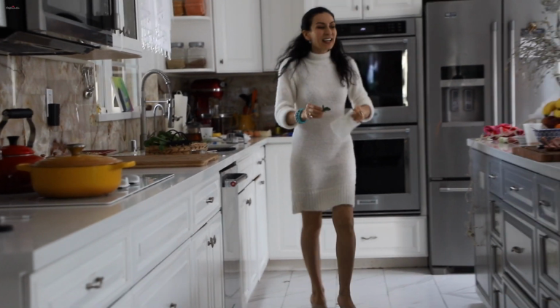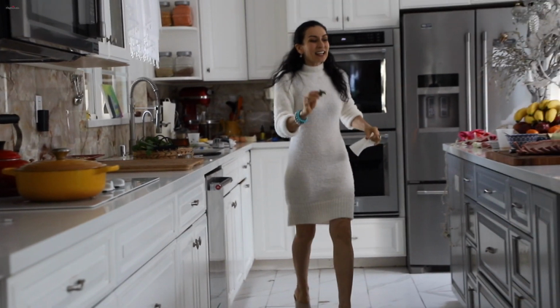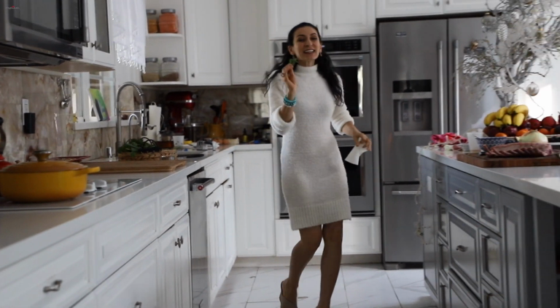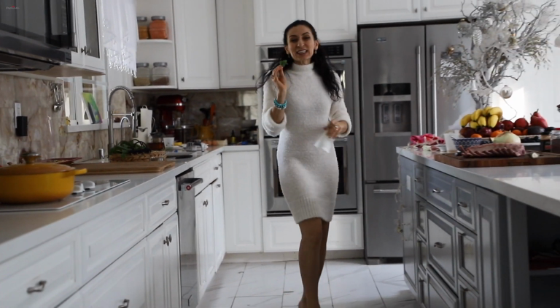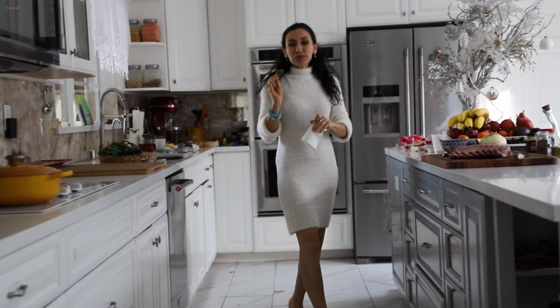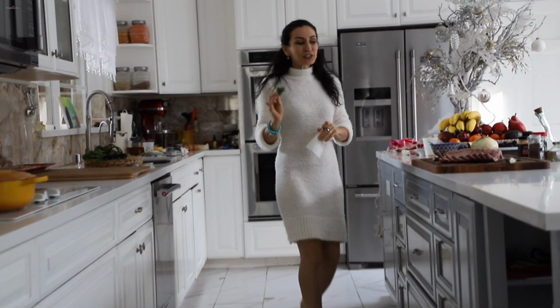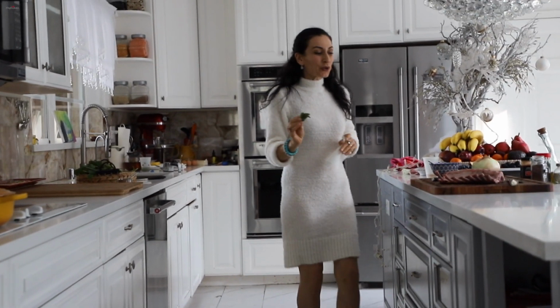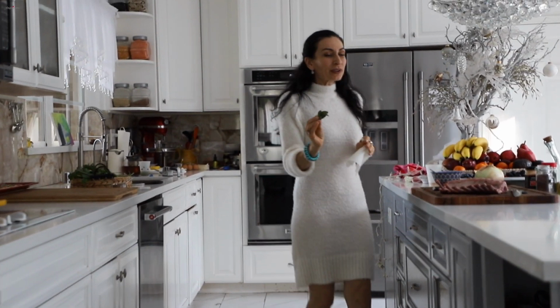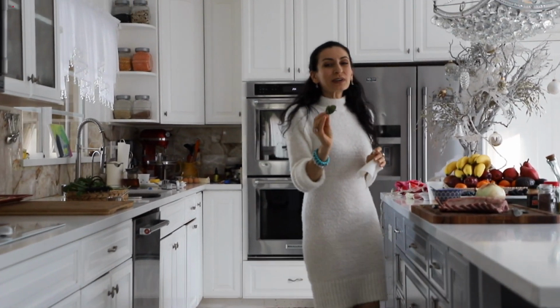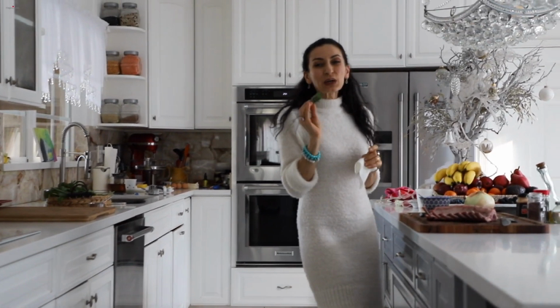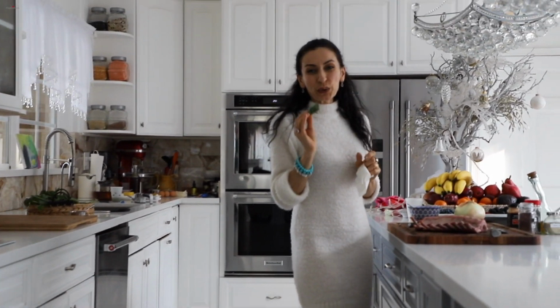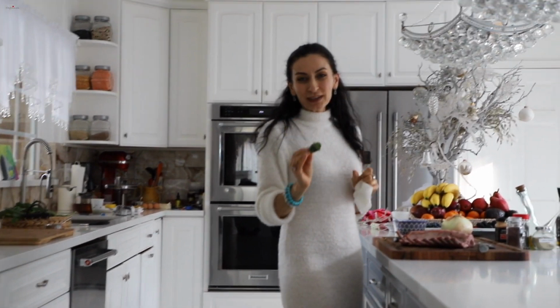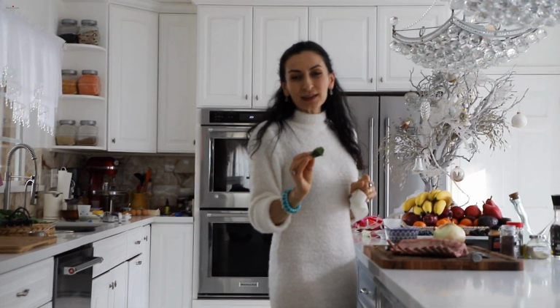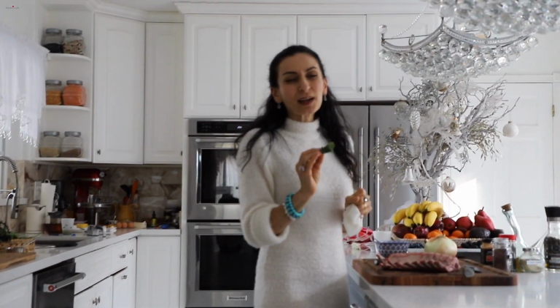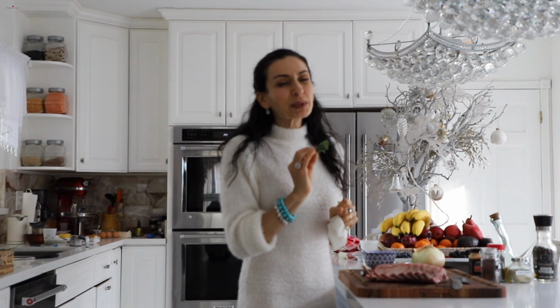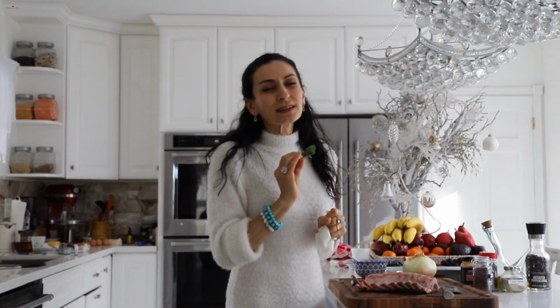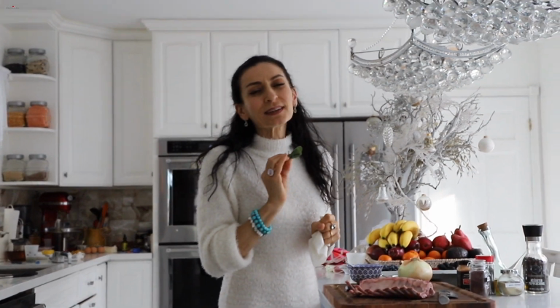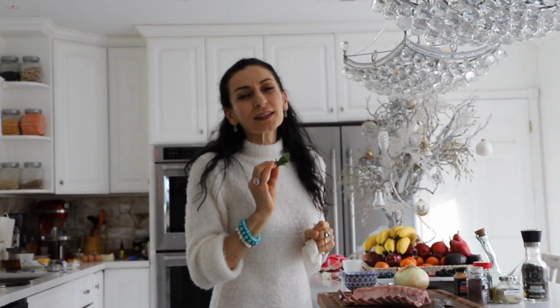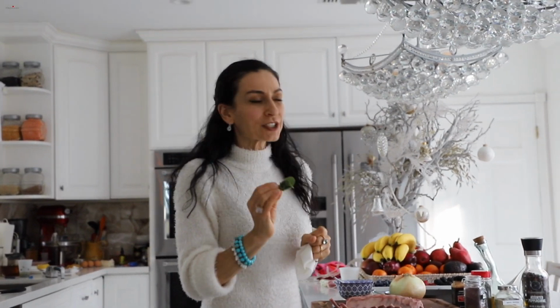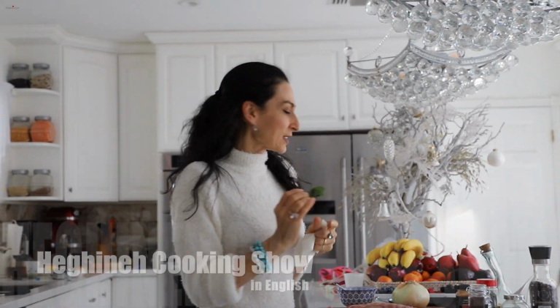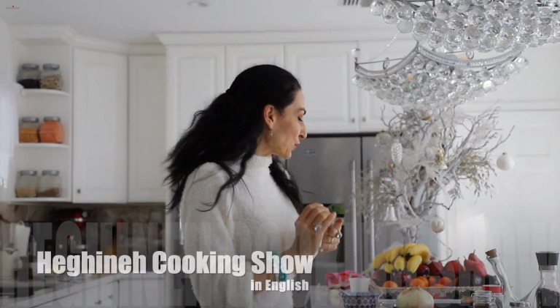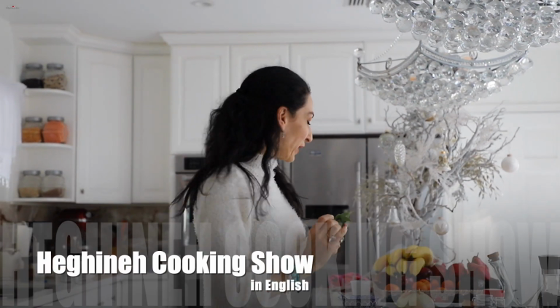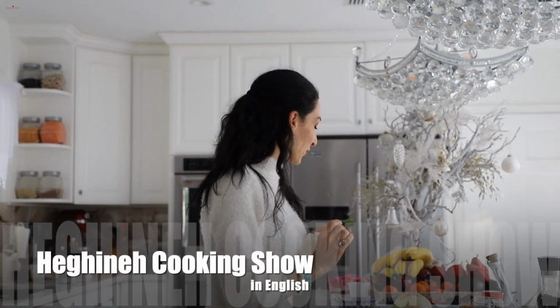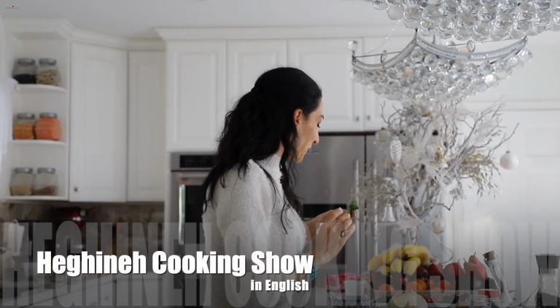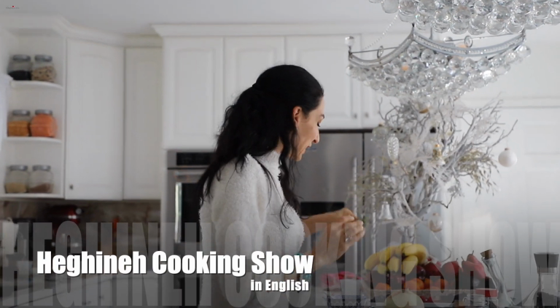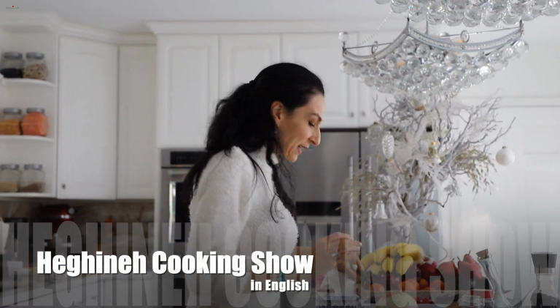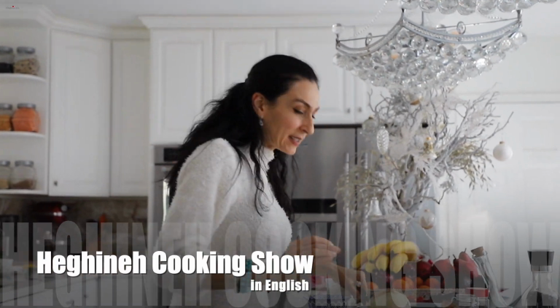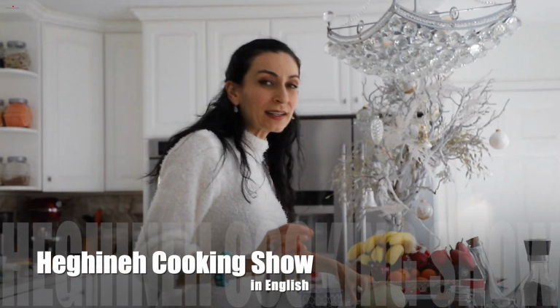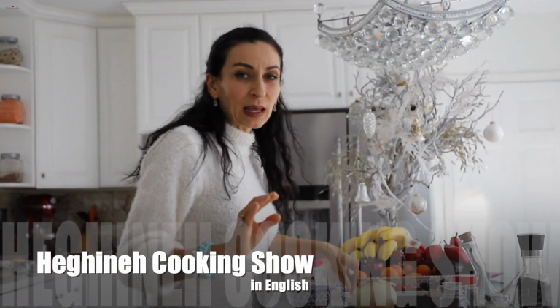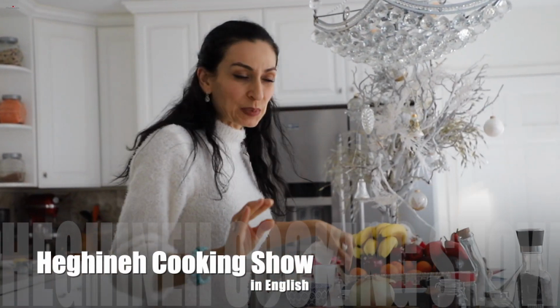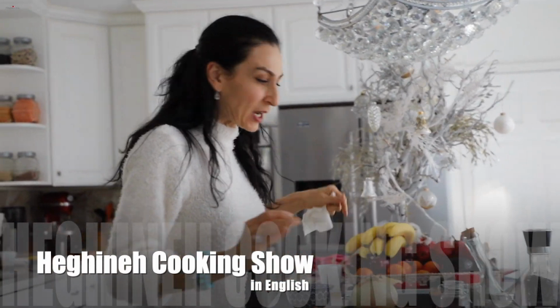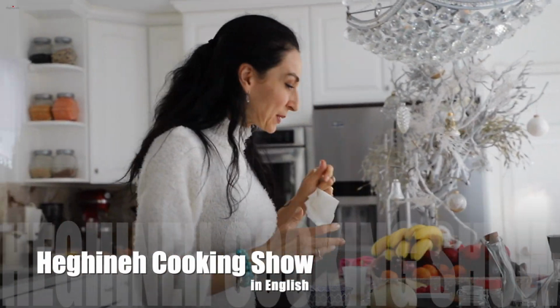Let me show you a quick but delicious way of marinating lamb chops.